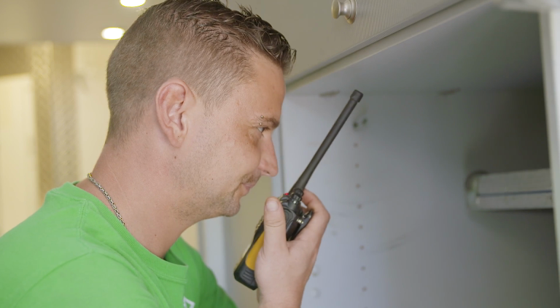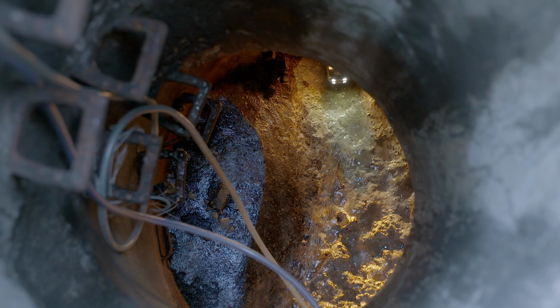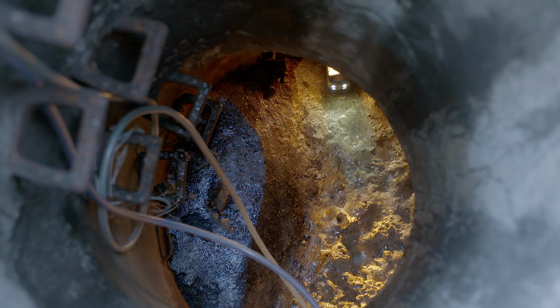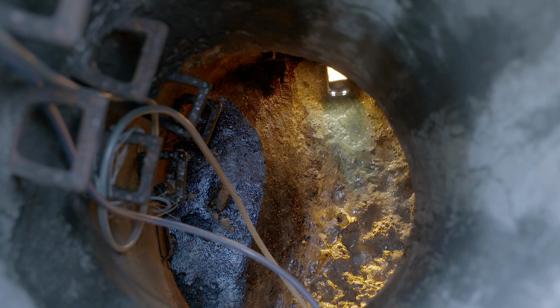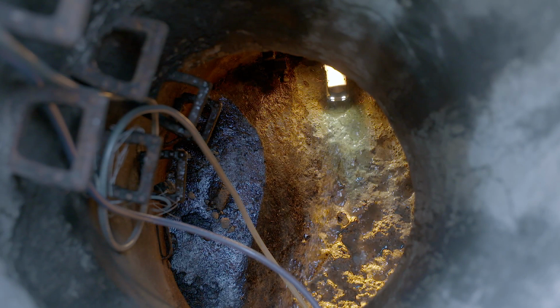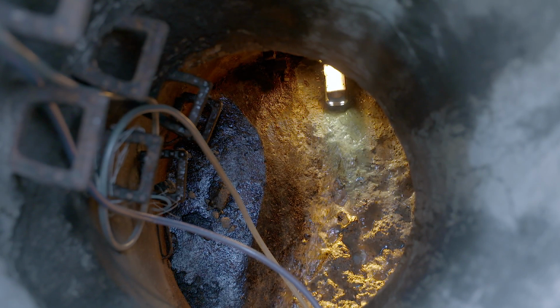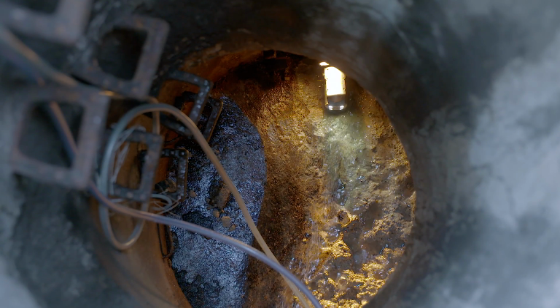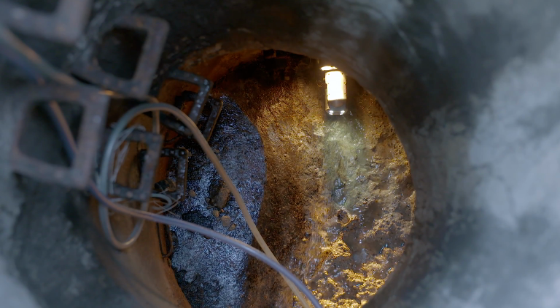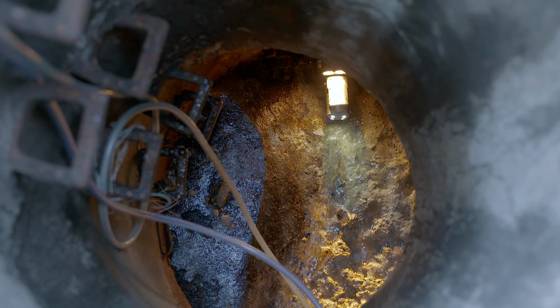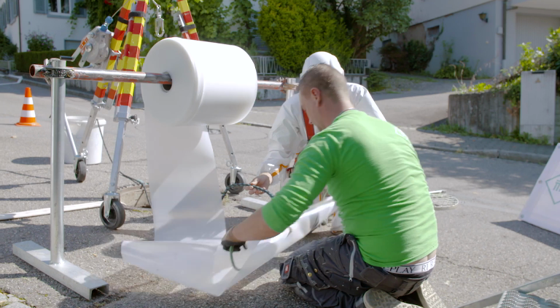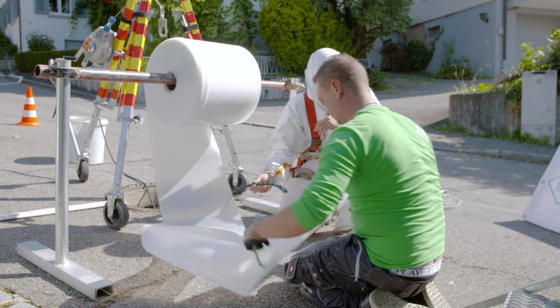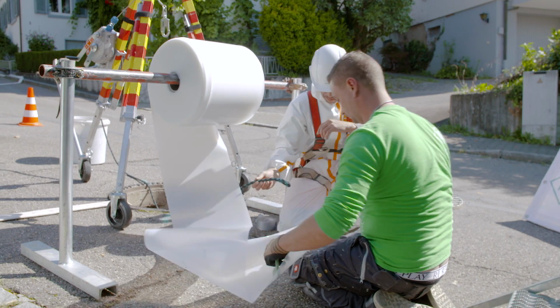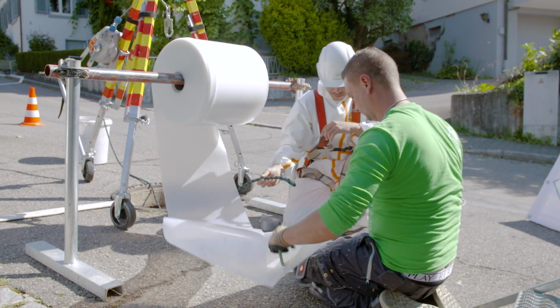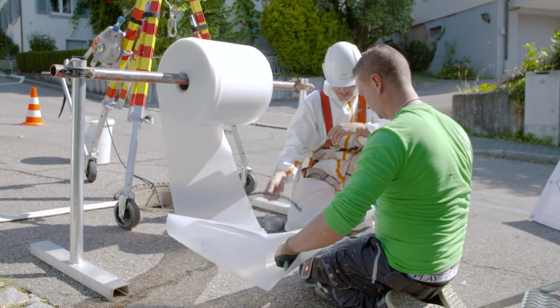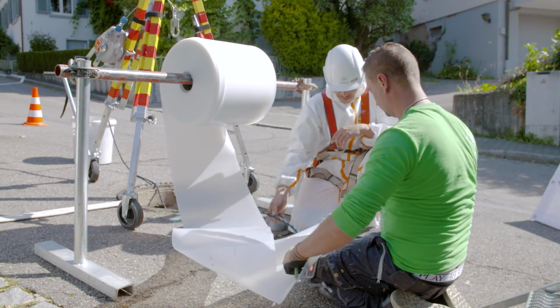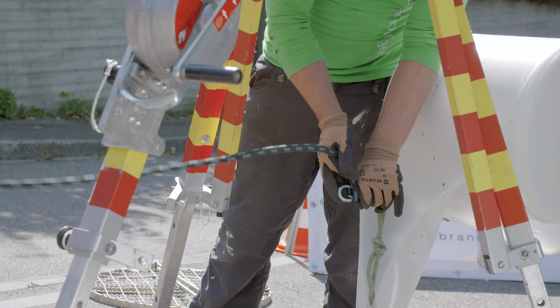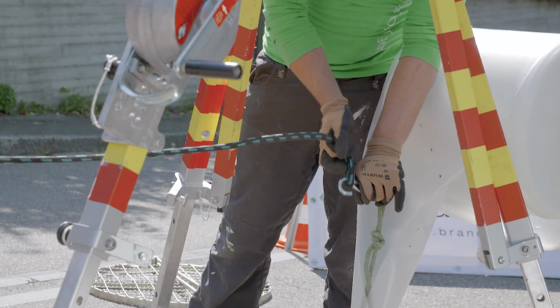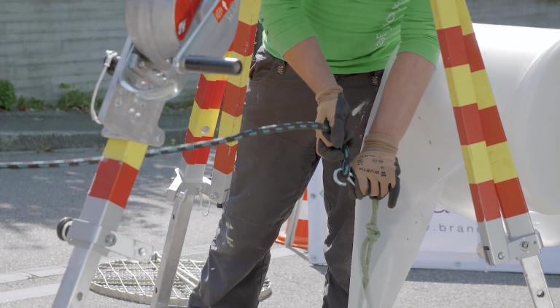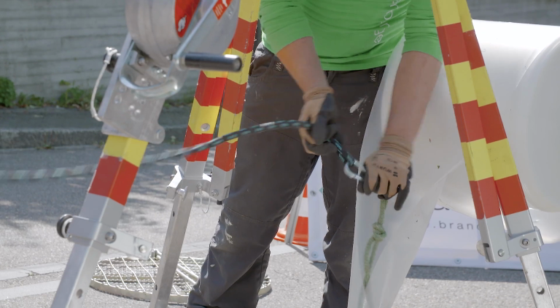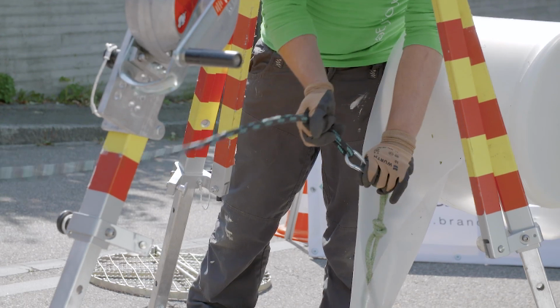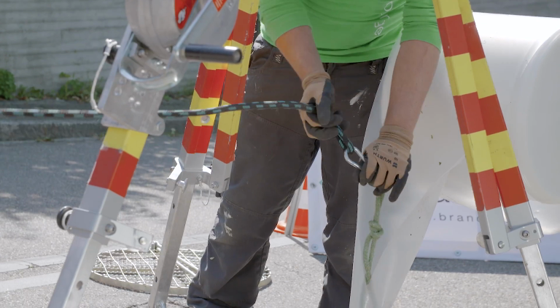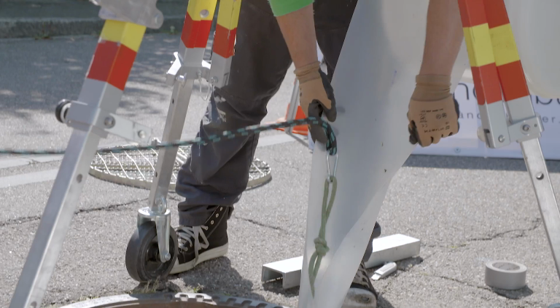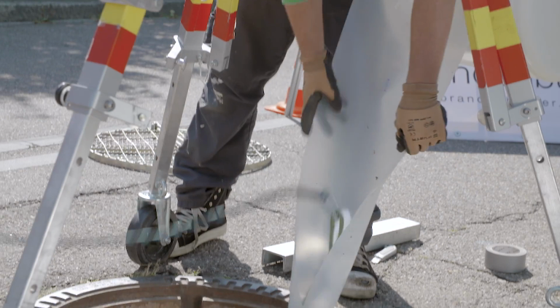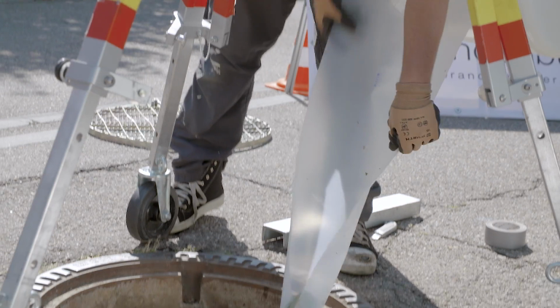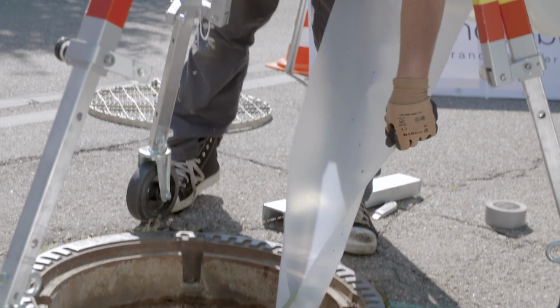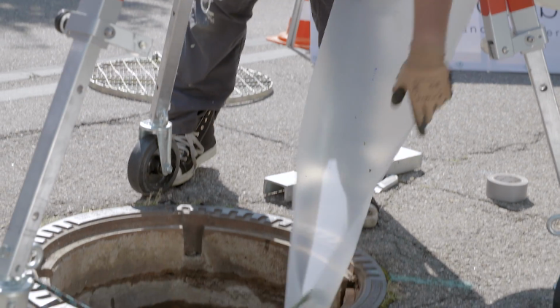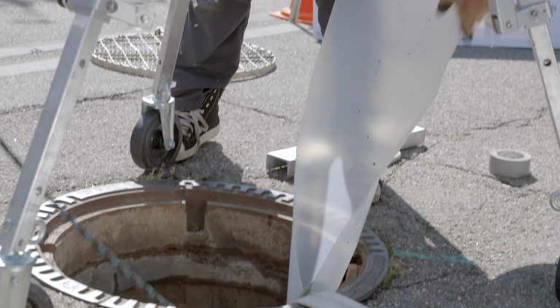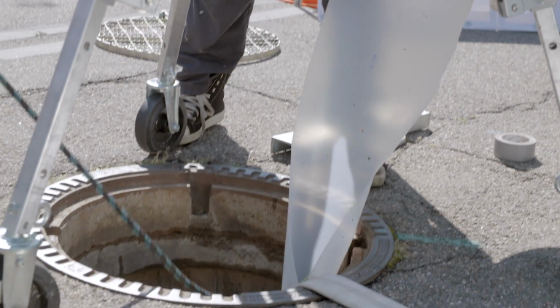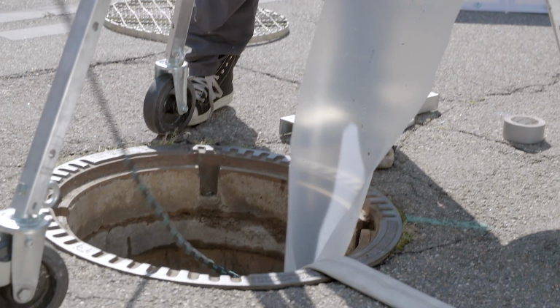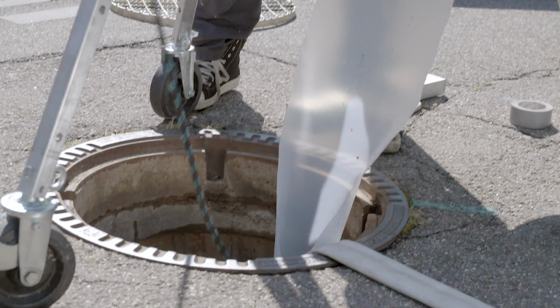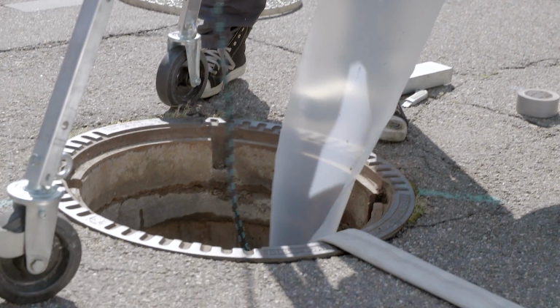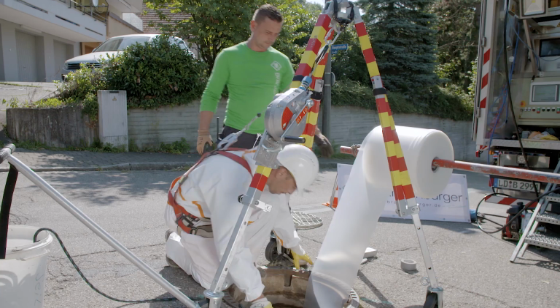Using the rope connection, a slide foil is inserted into the sewer to protect the pipeliner from damage.